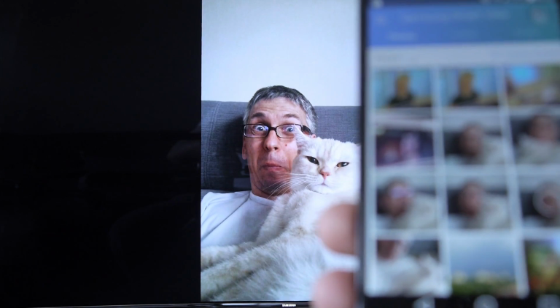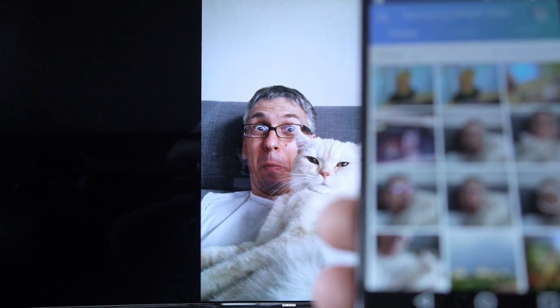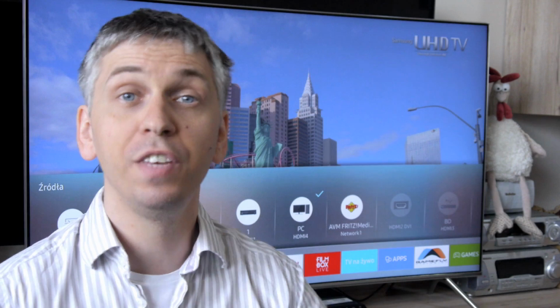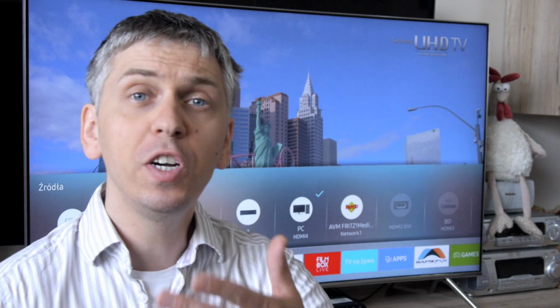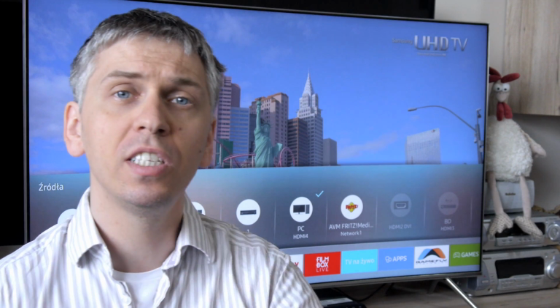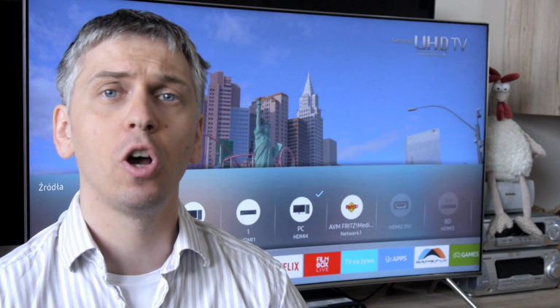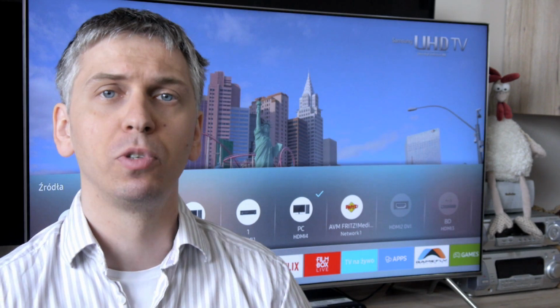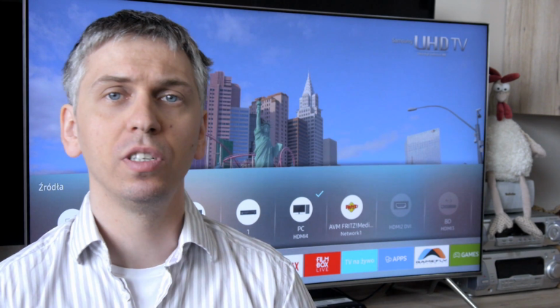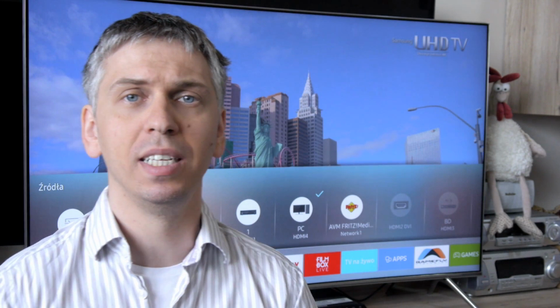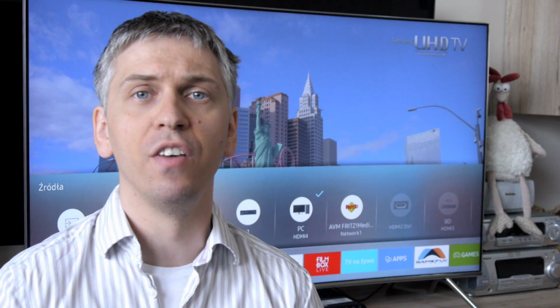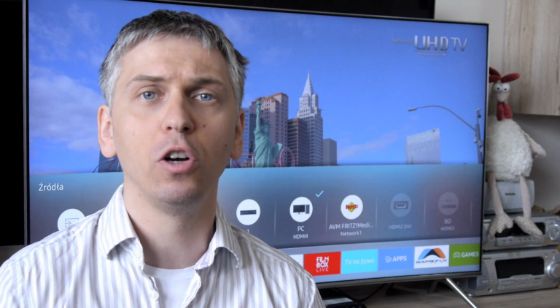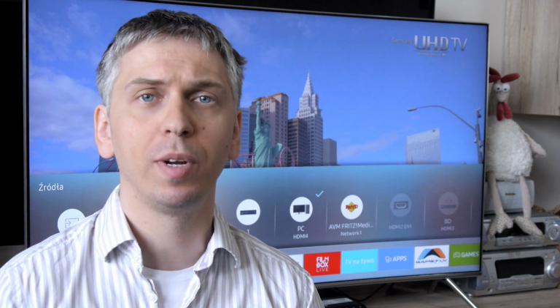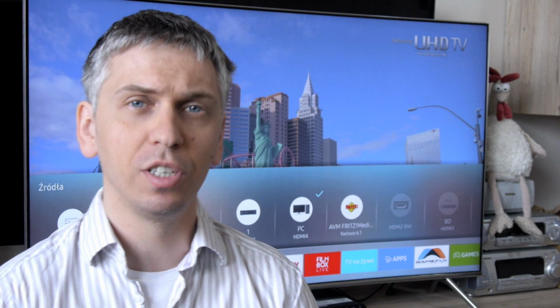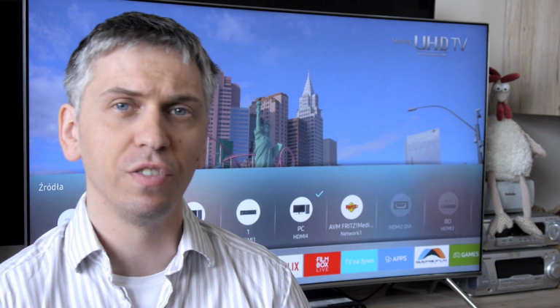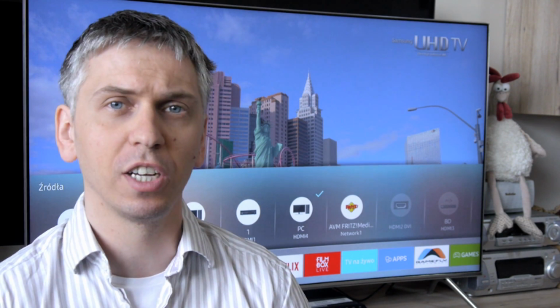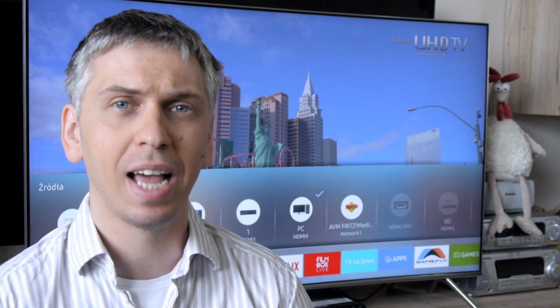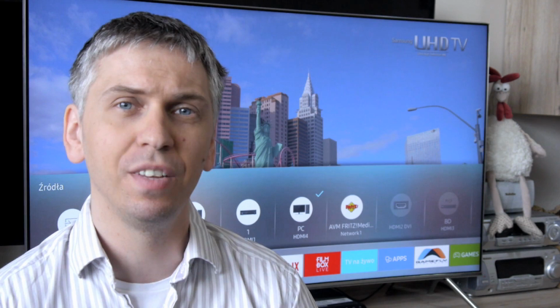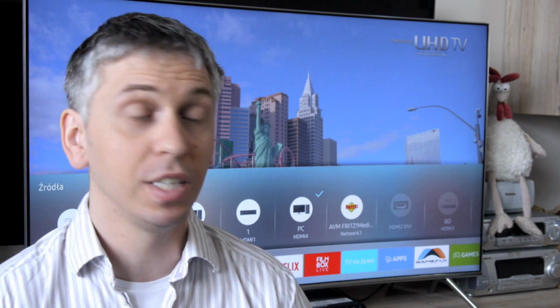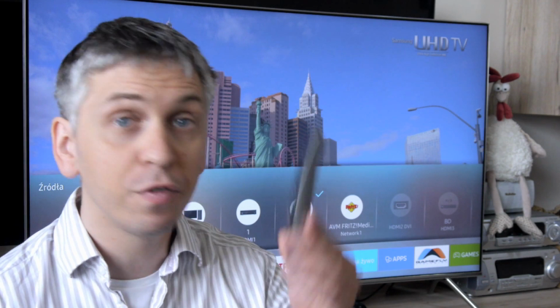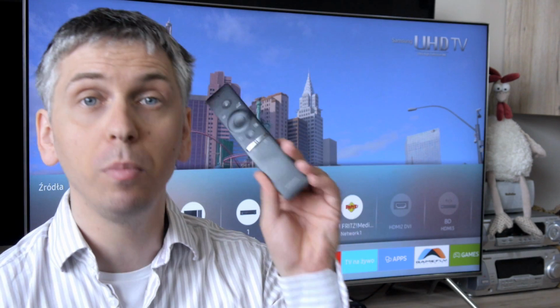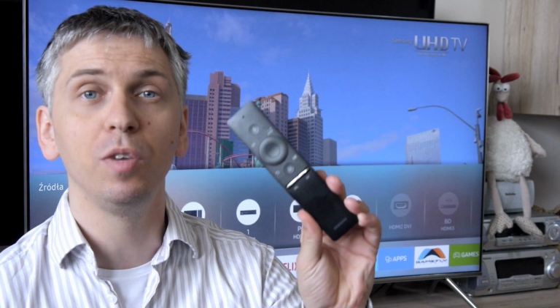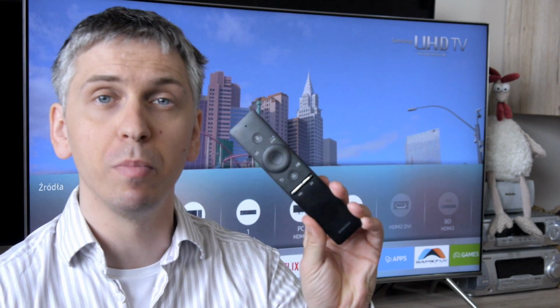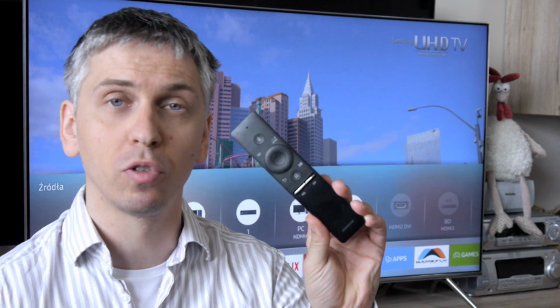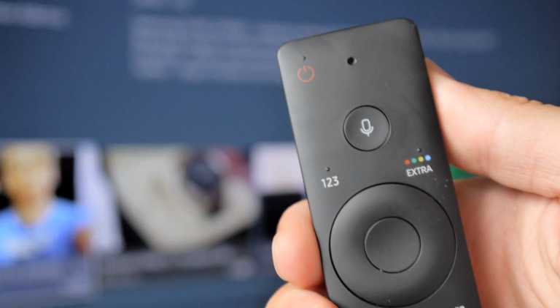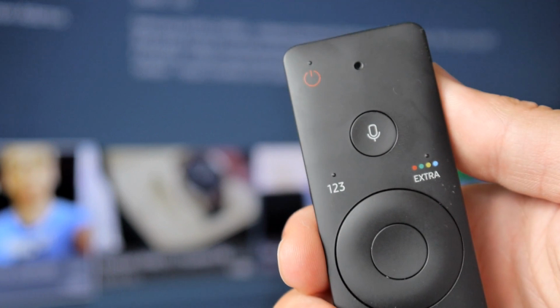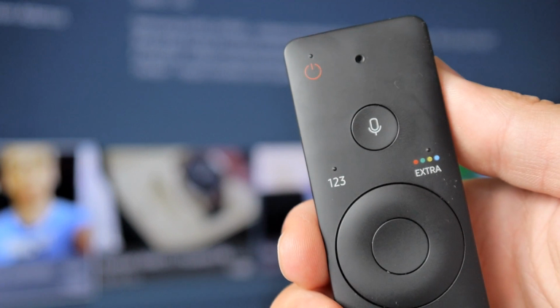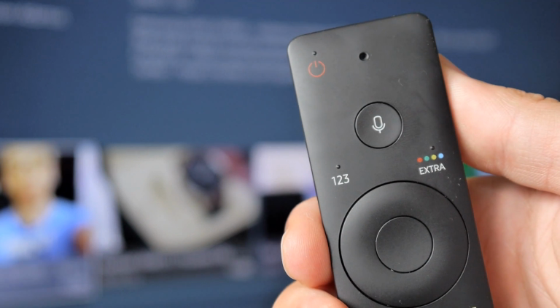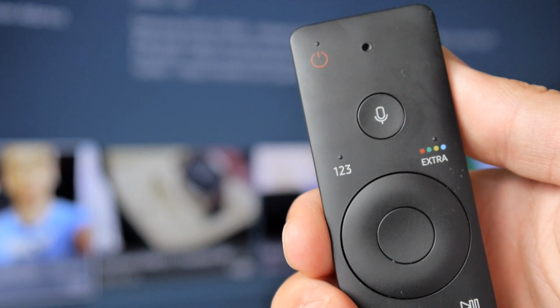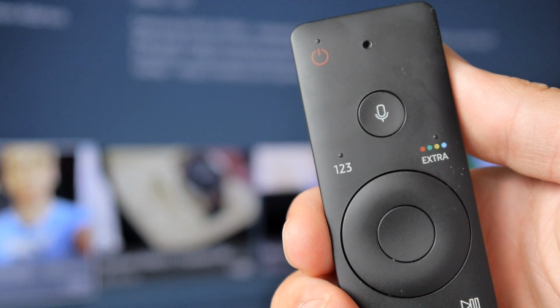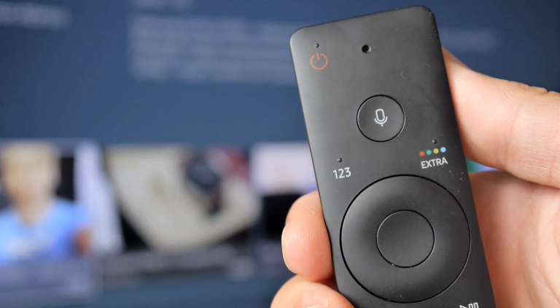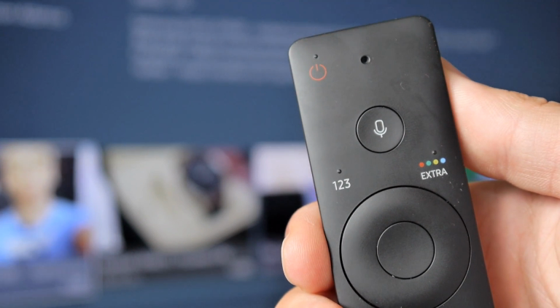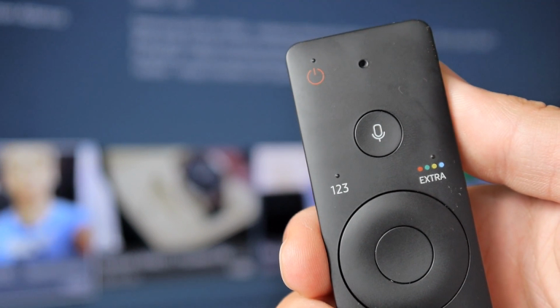The third option is the voice recognition function, activated from the remote control. It works very well.